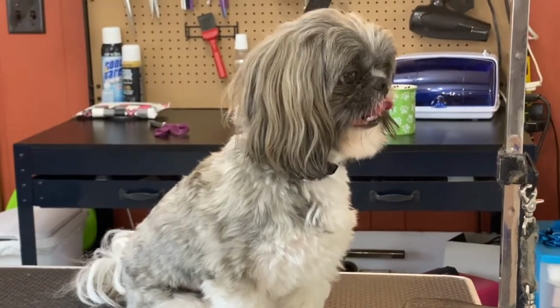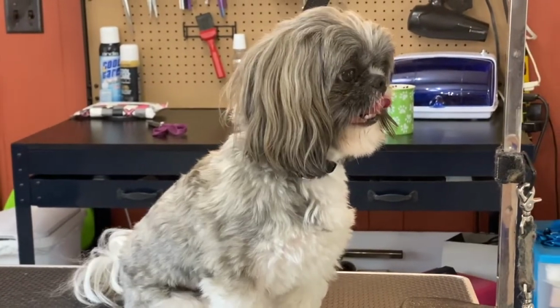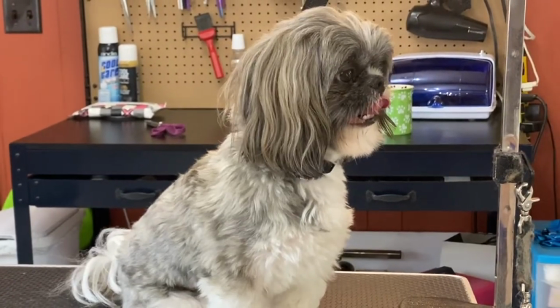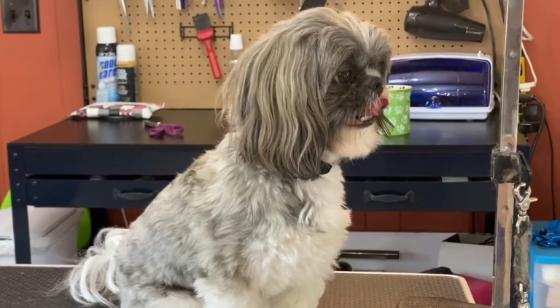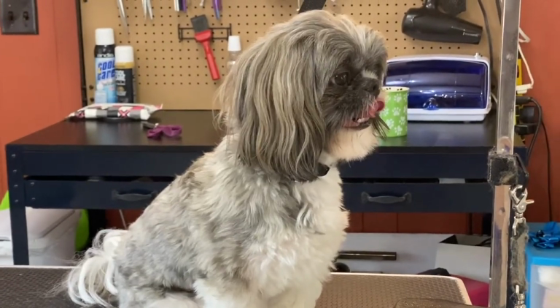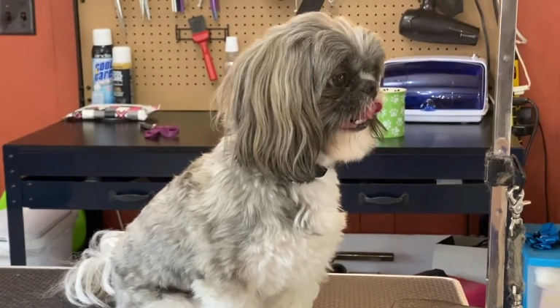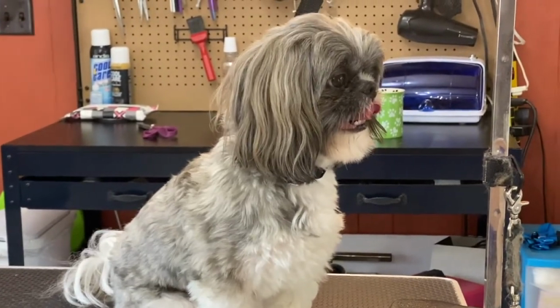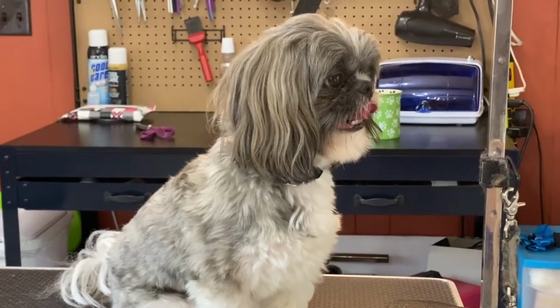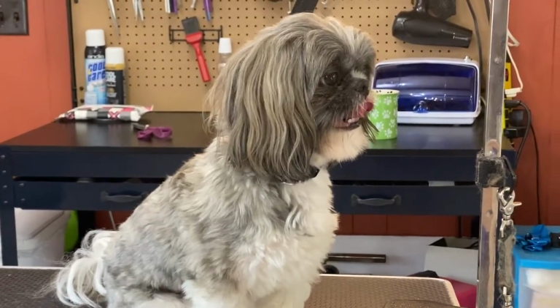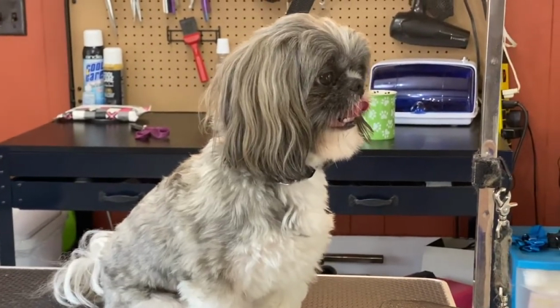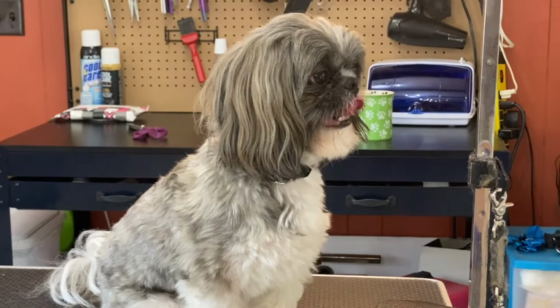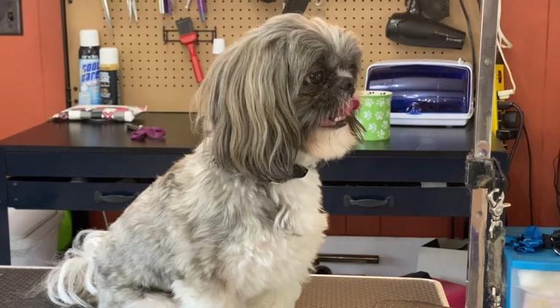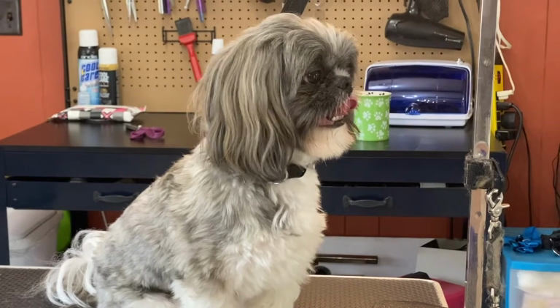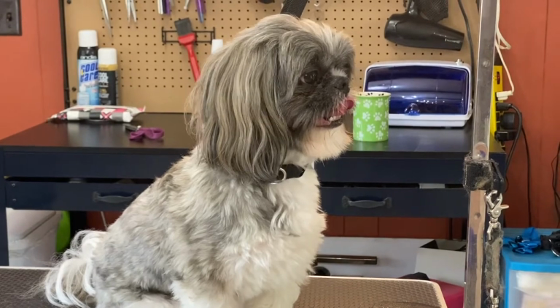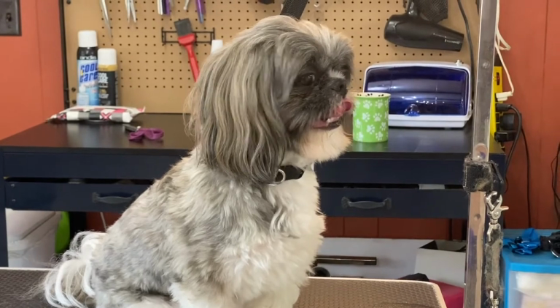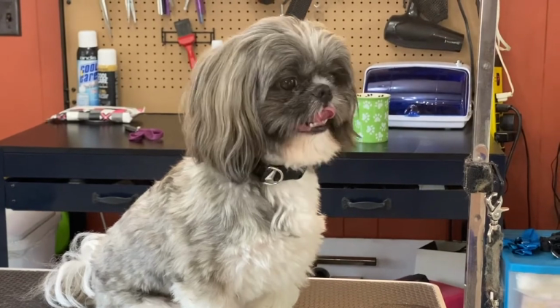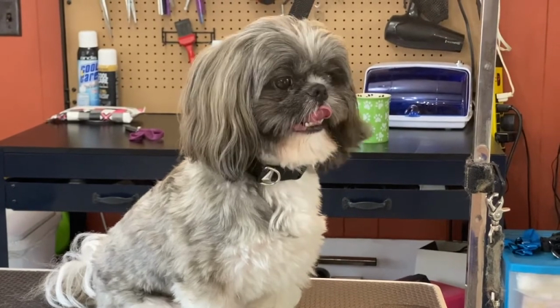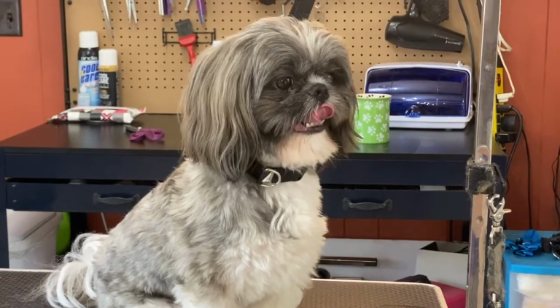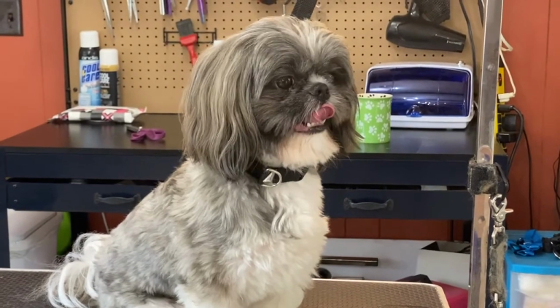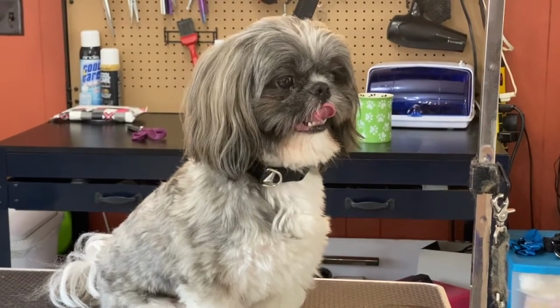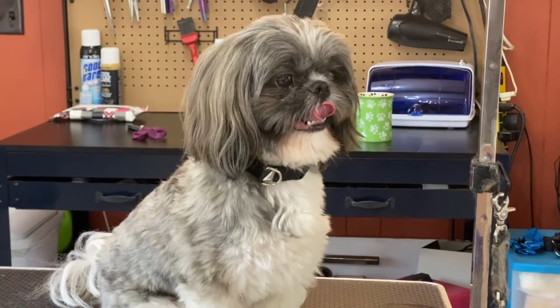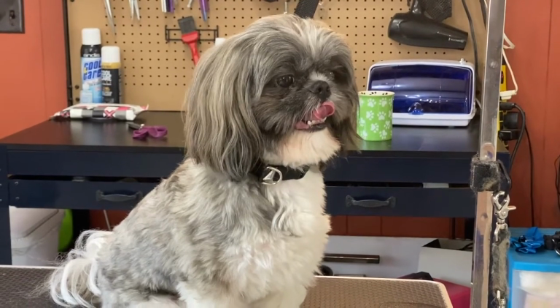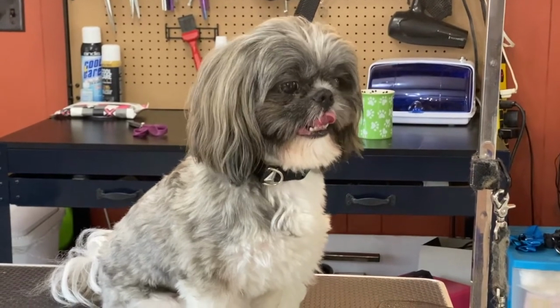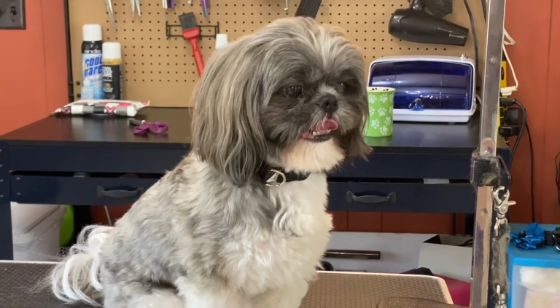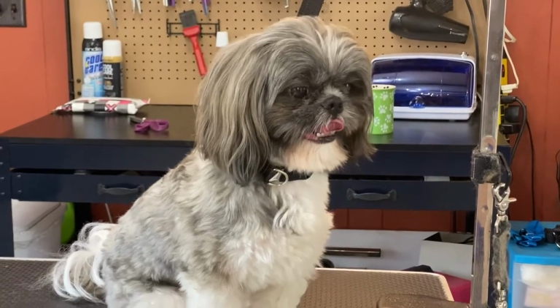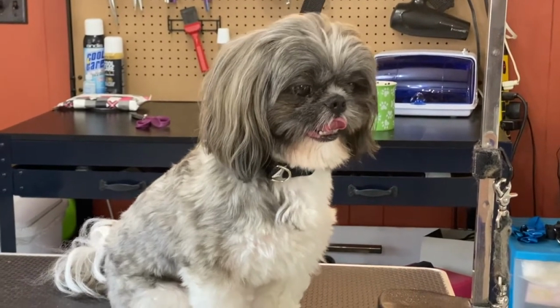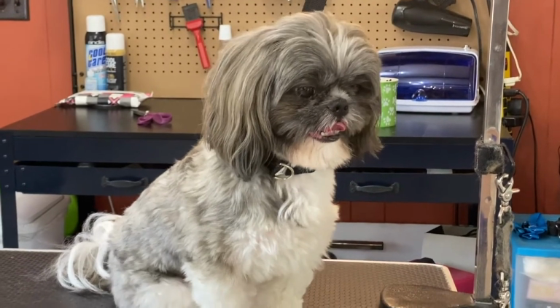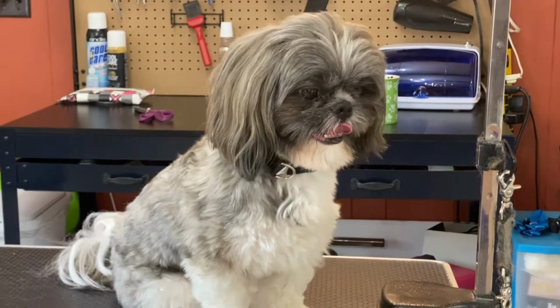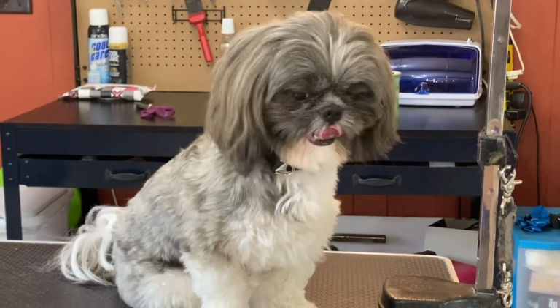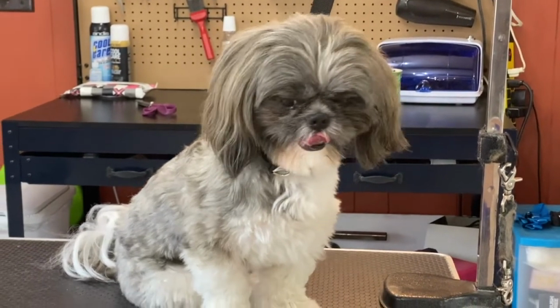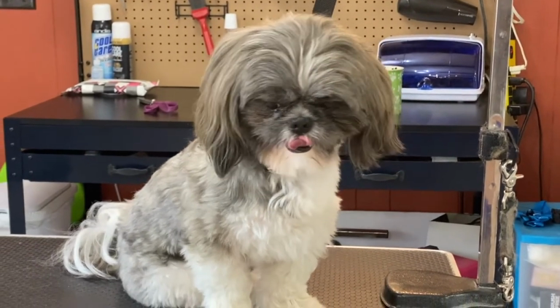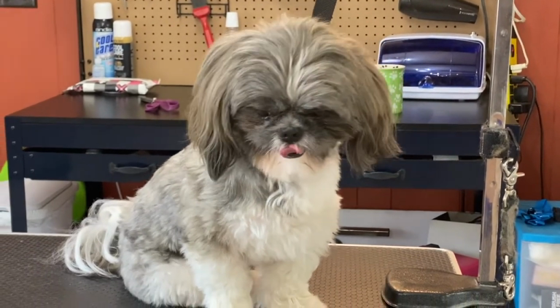He's looking everywhere but the camera. He's a sweet boy, very well behaved.